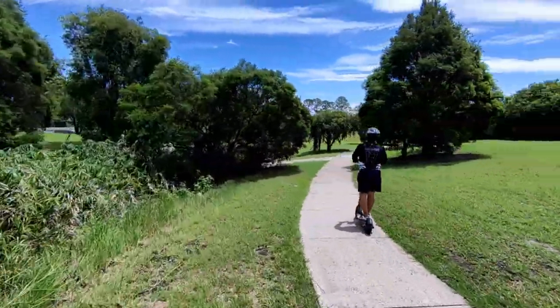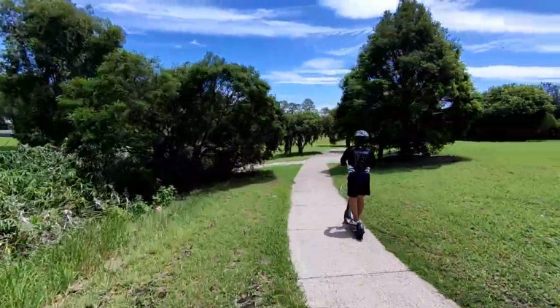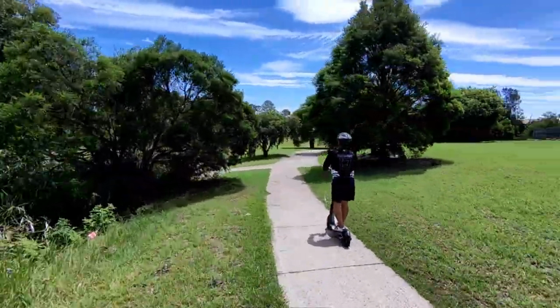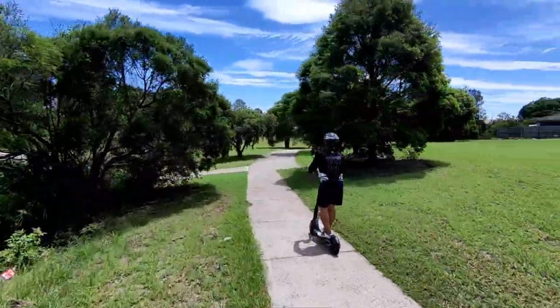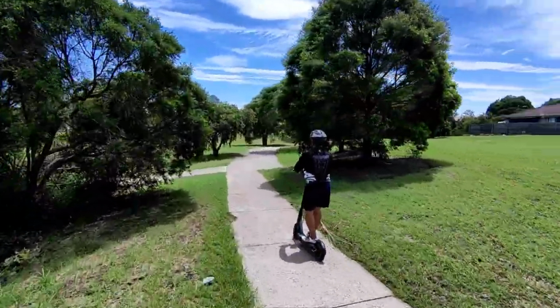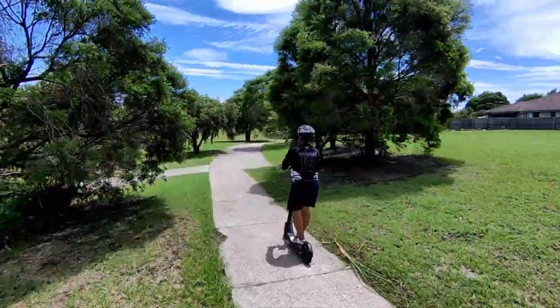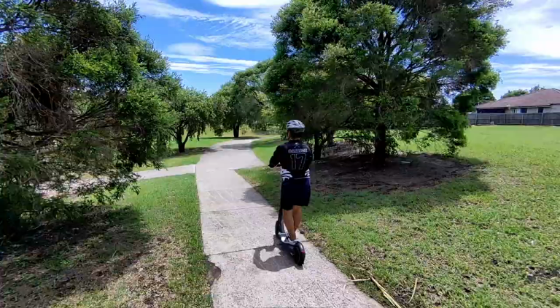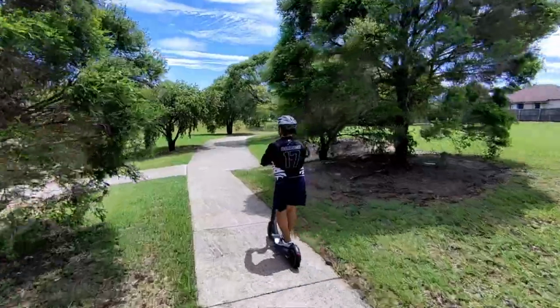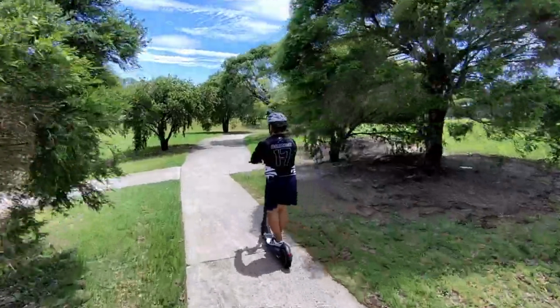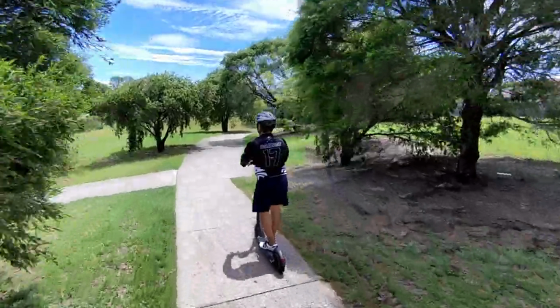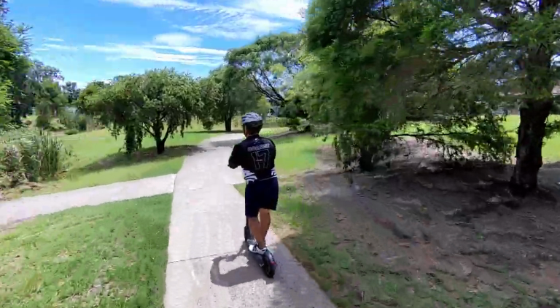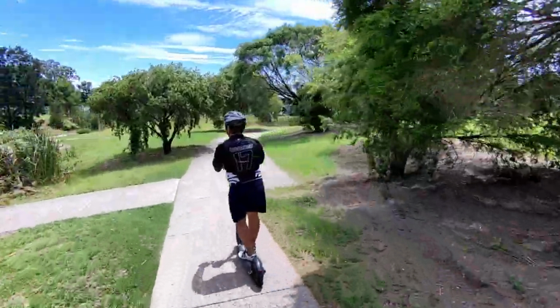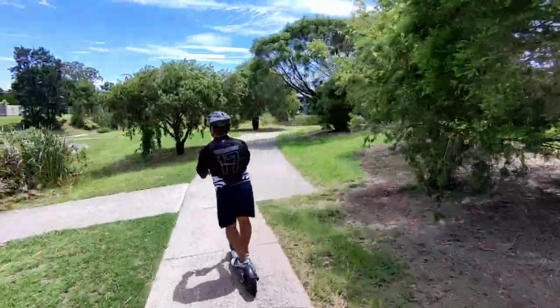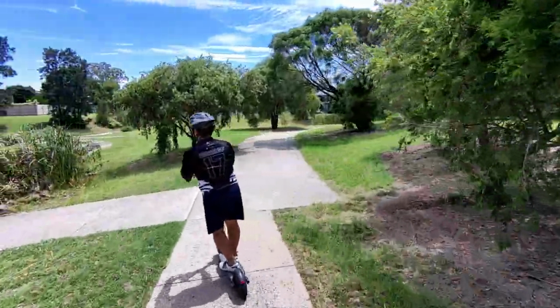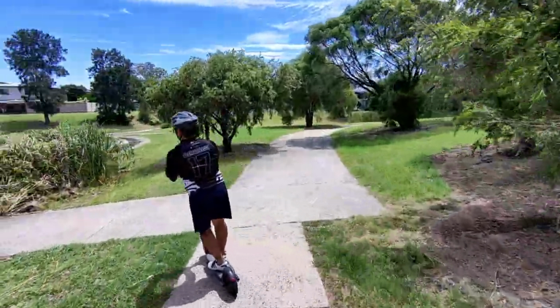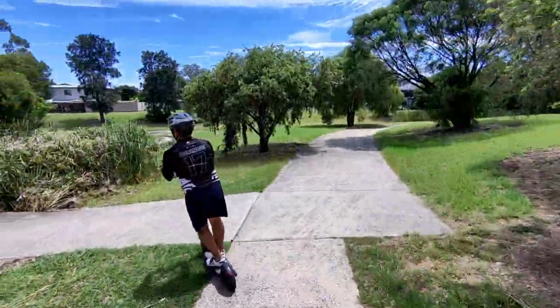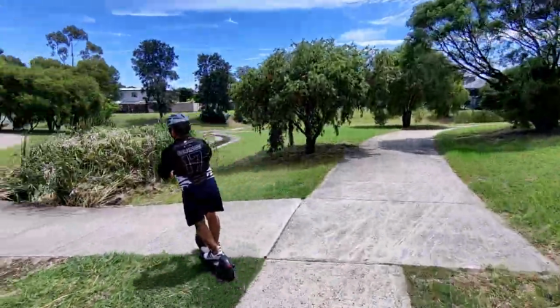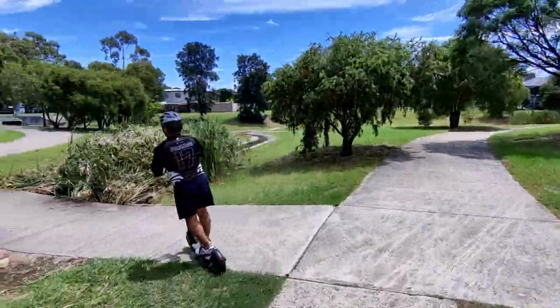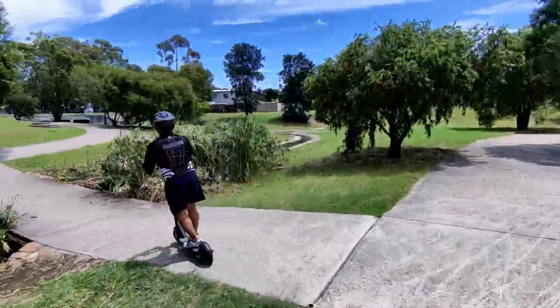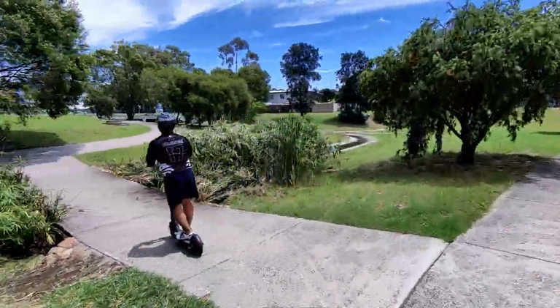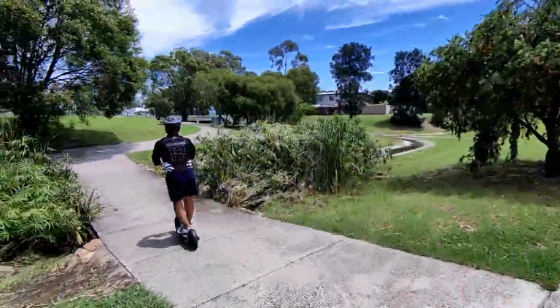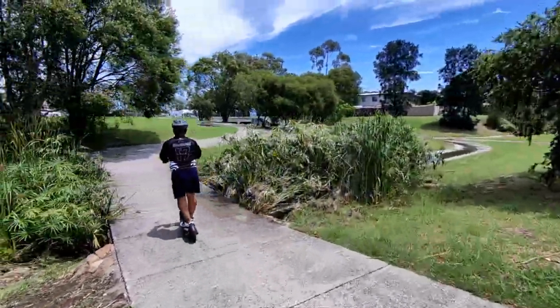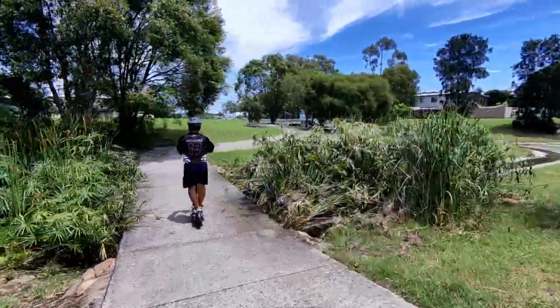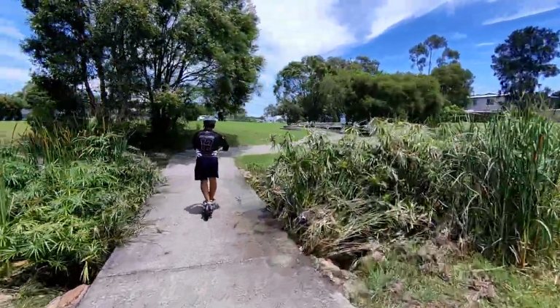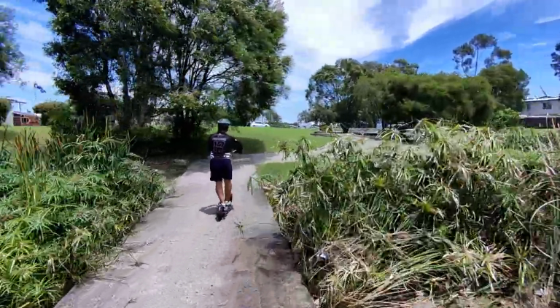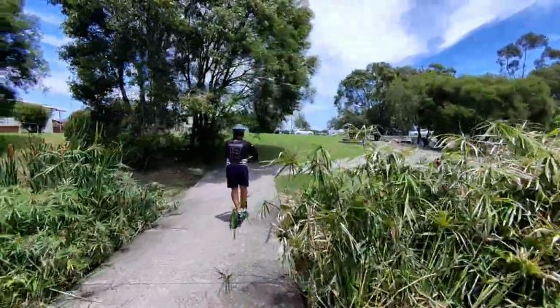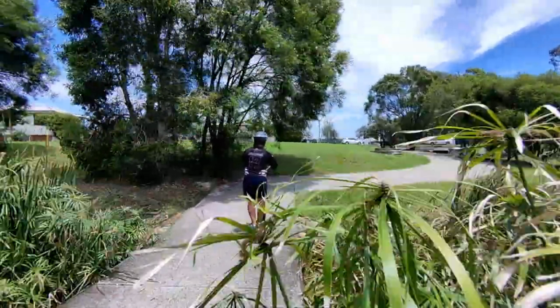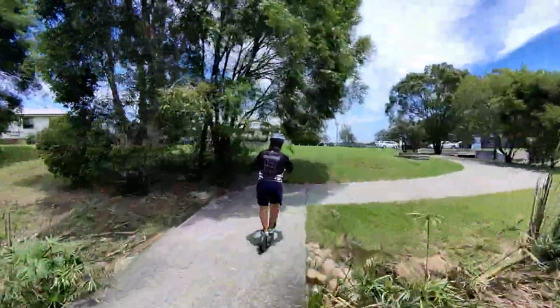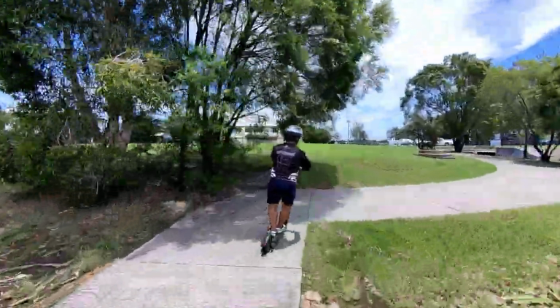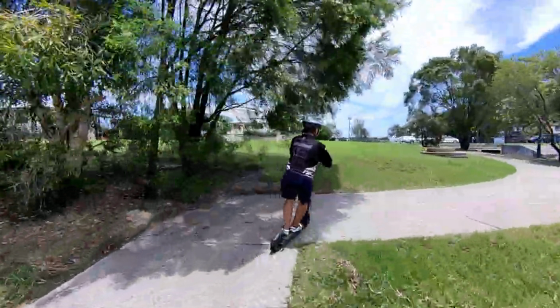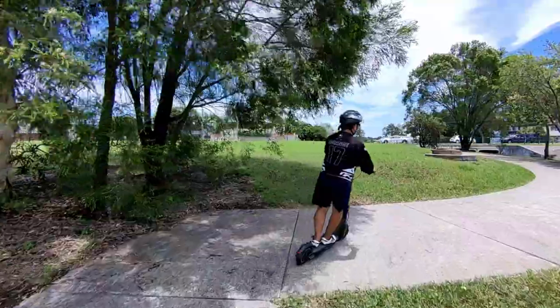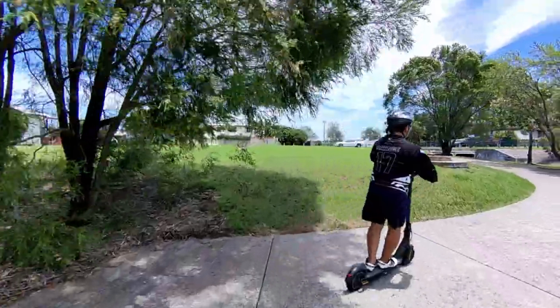Just a little downside — it doesn't have an obstacle avoidance feature. This is what happened to my Hoverer X1.